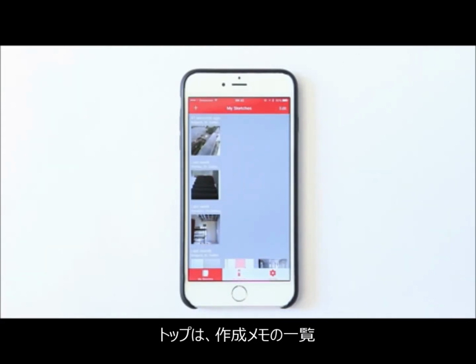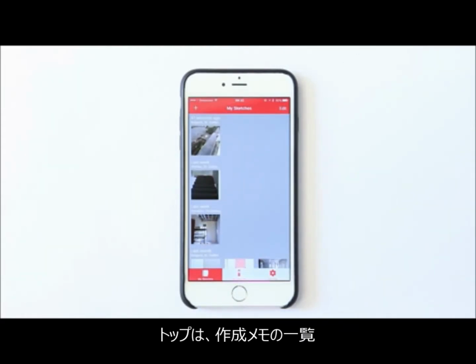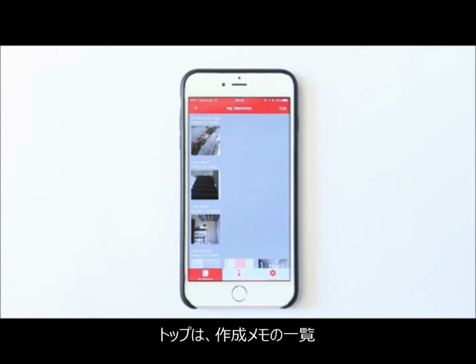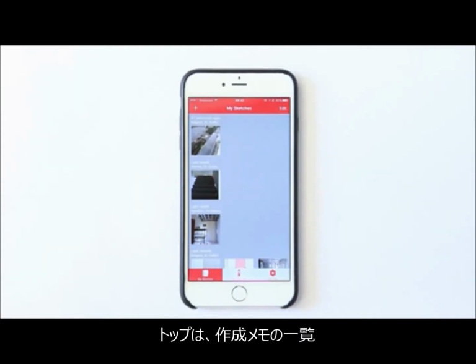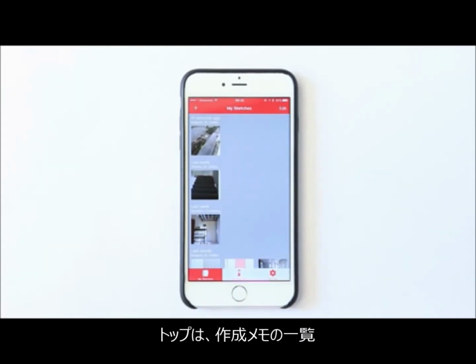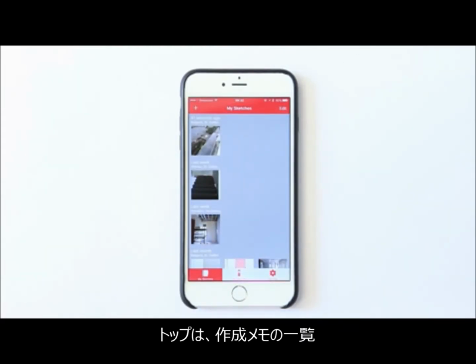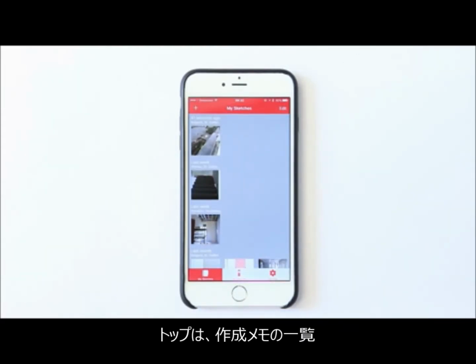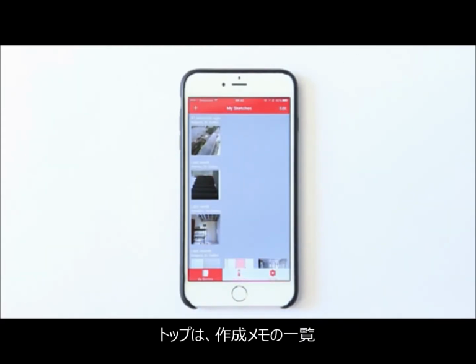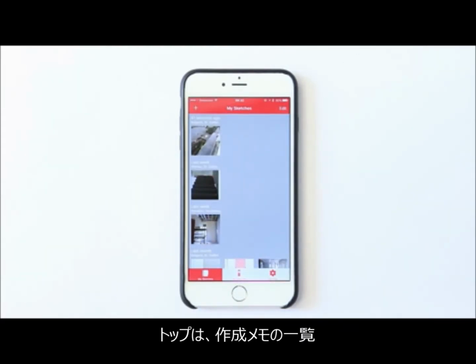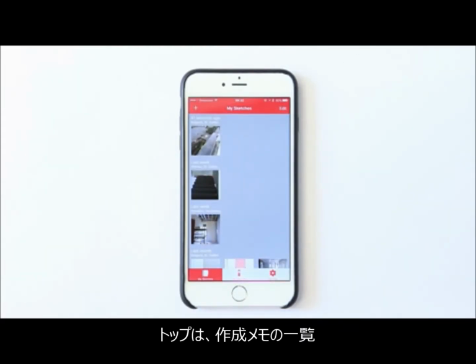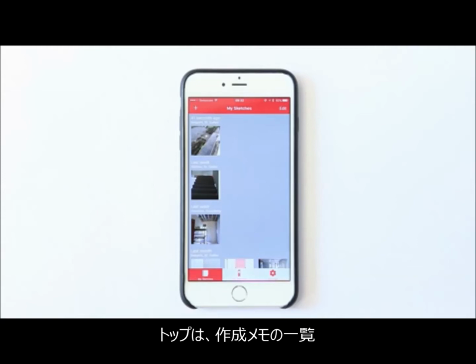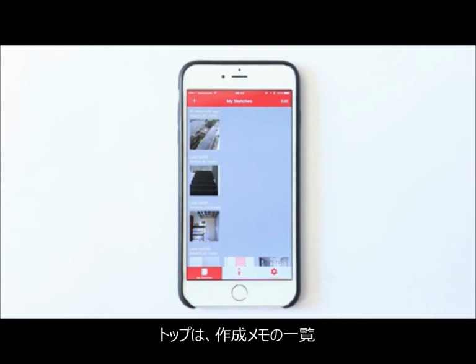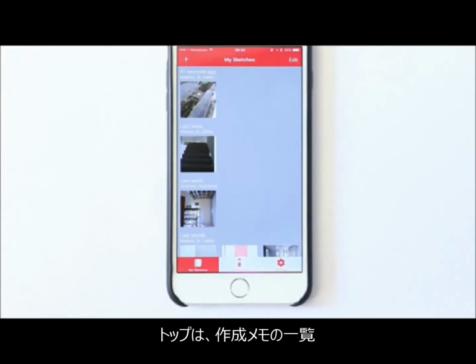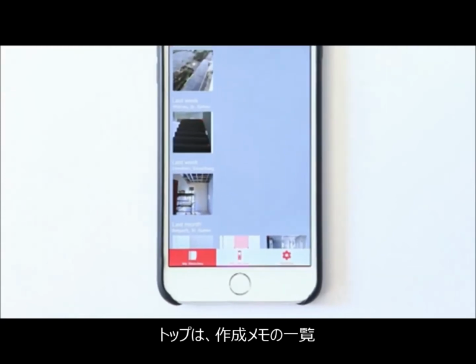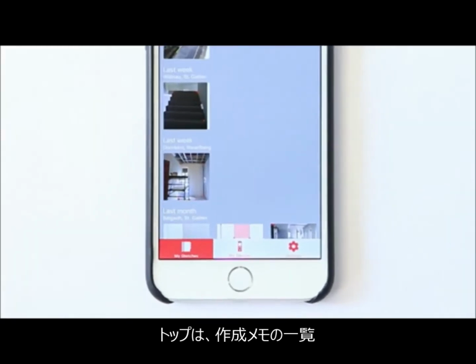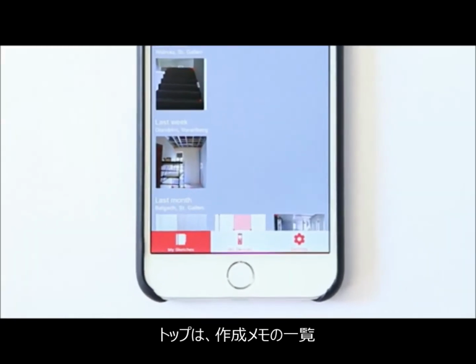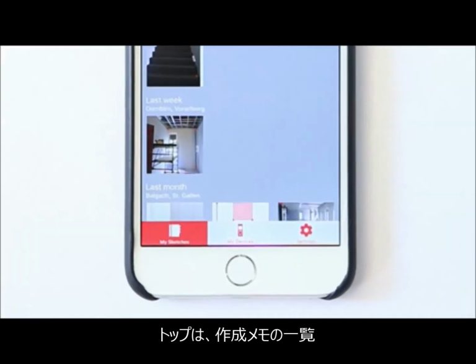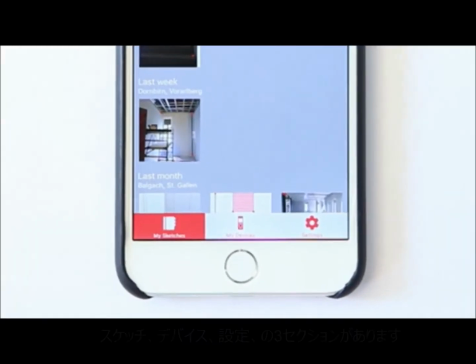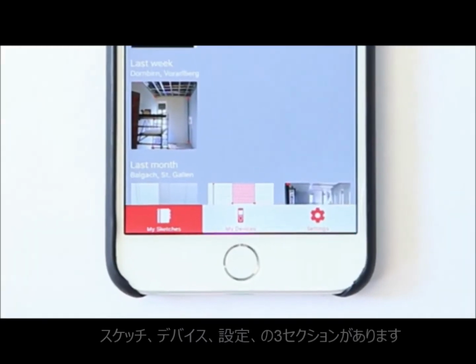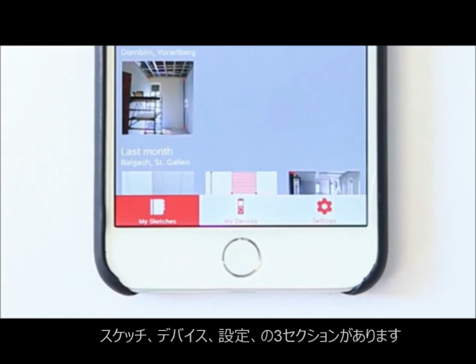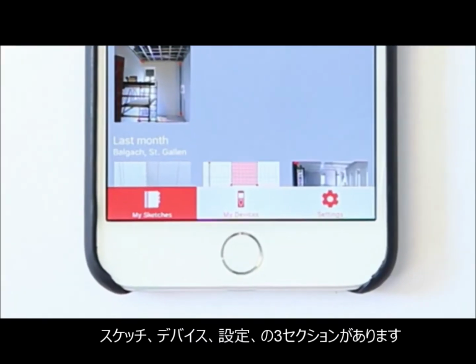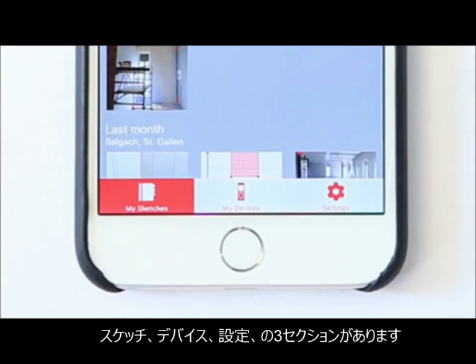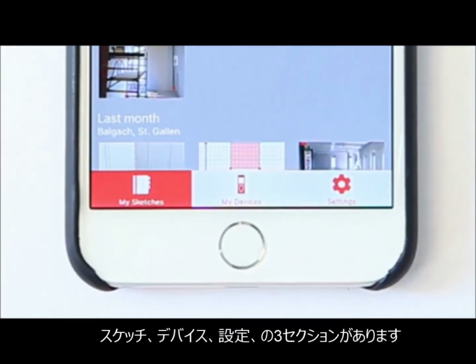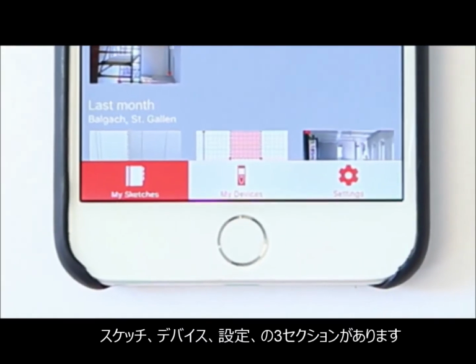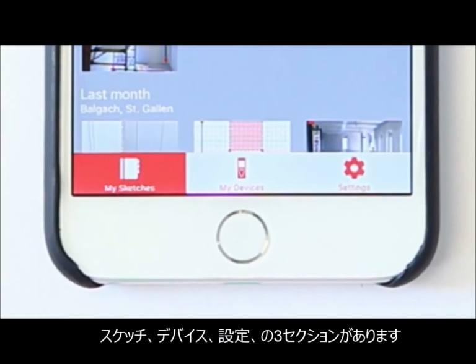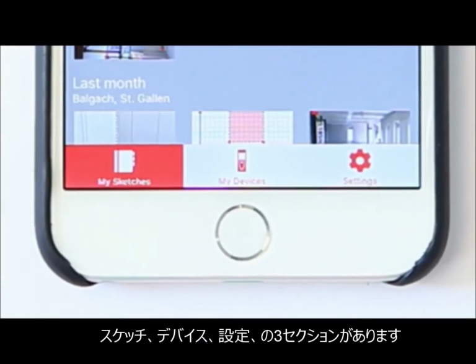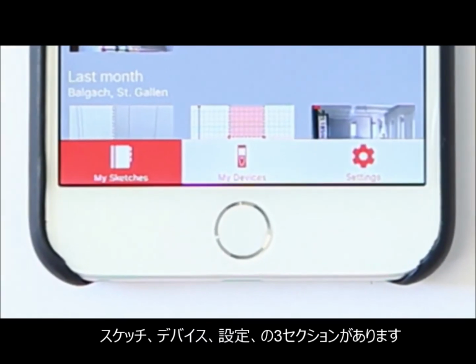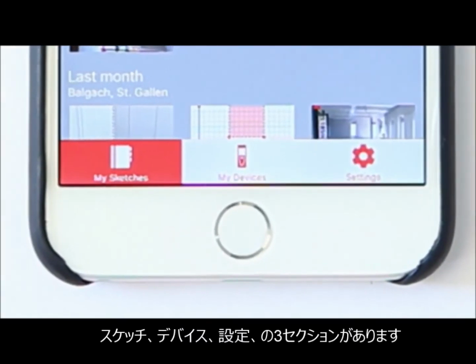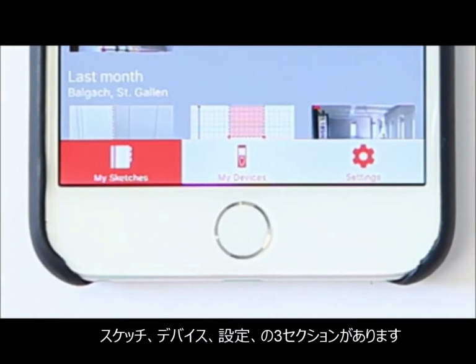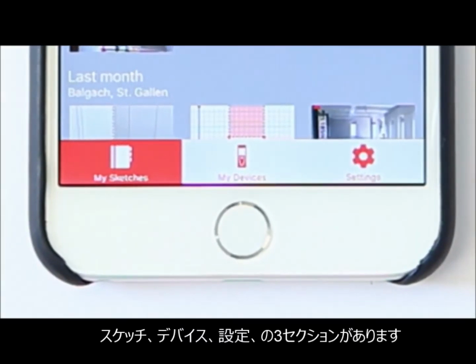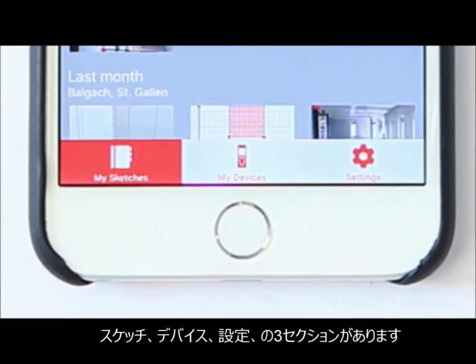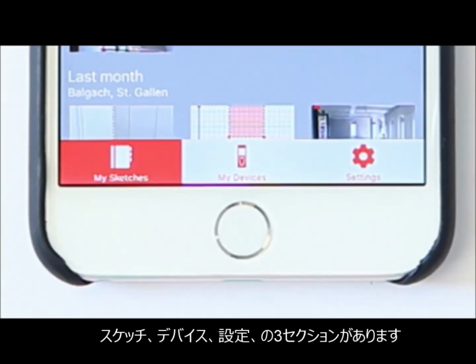We have divided the Leica Distosketch functionality into three separate parts: Sketches, My Devices, and Settings.